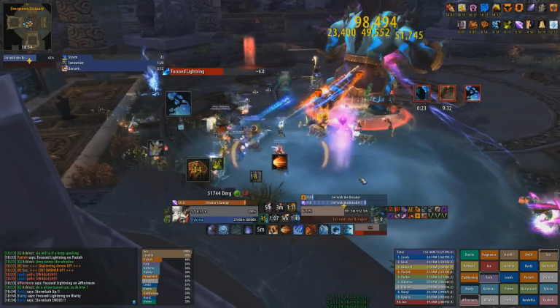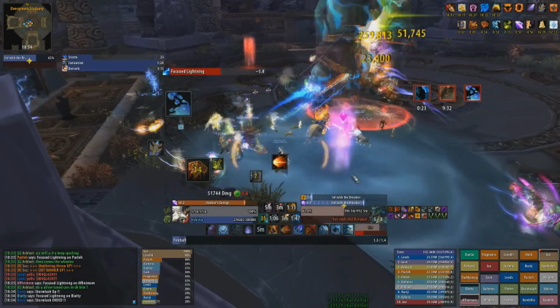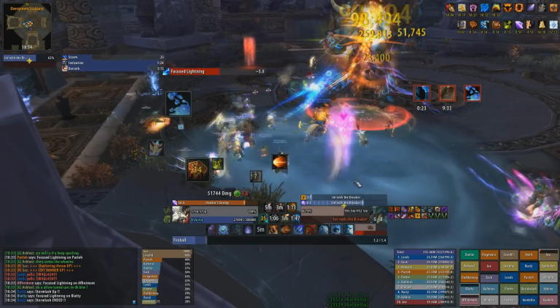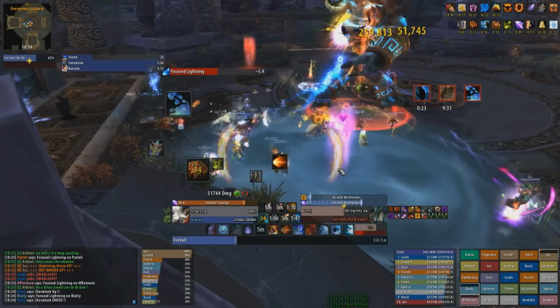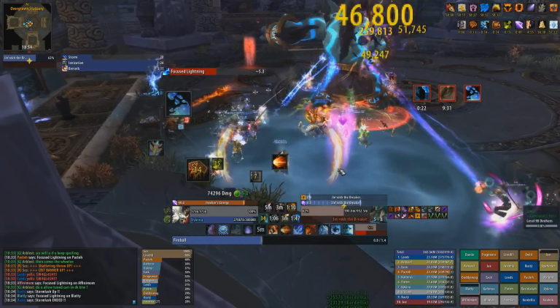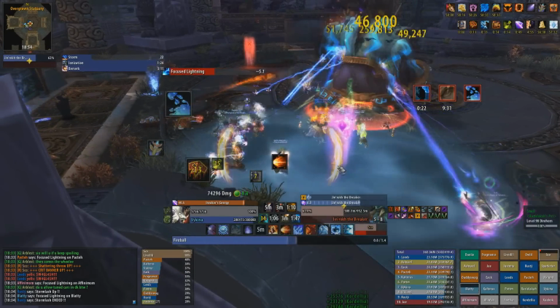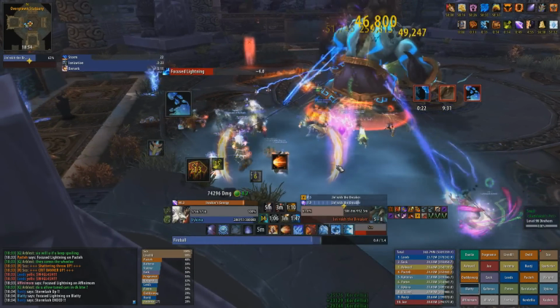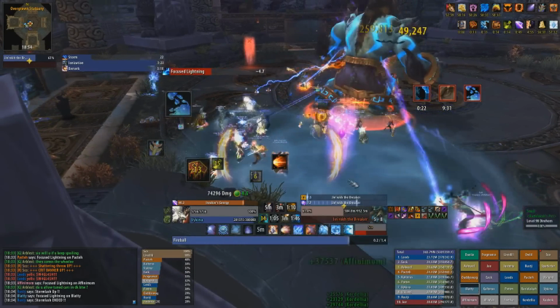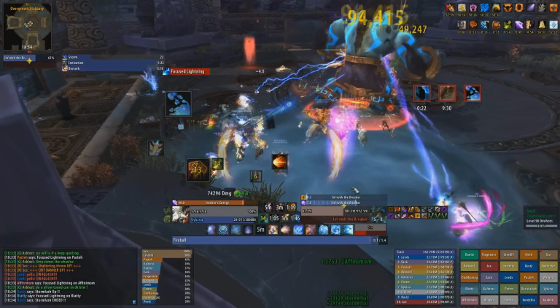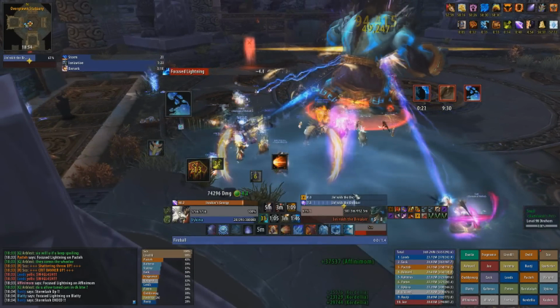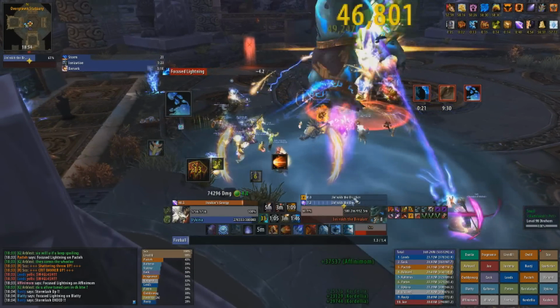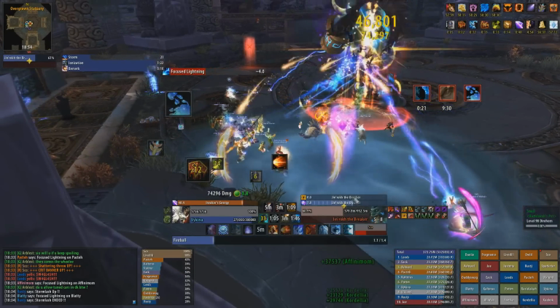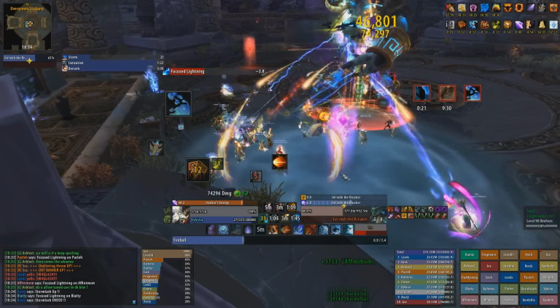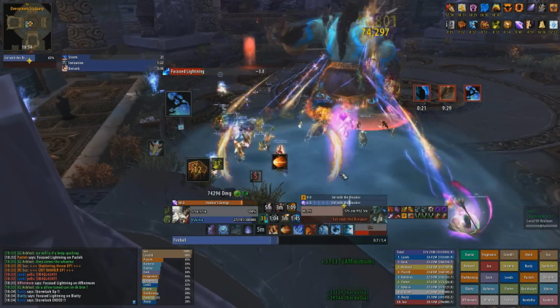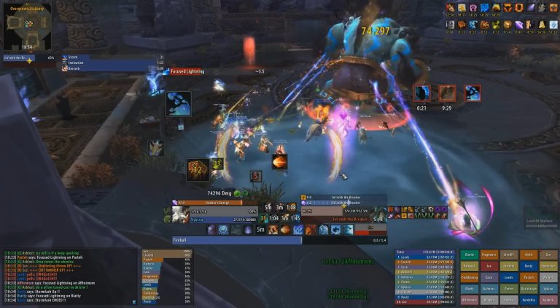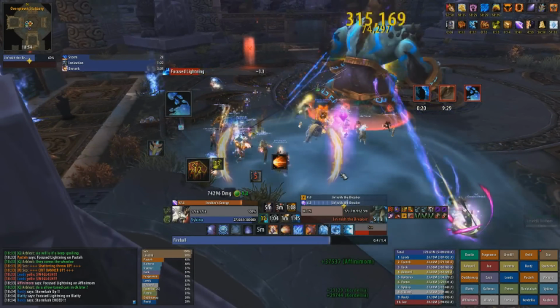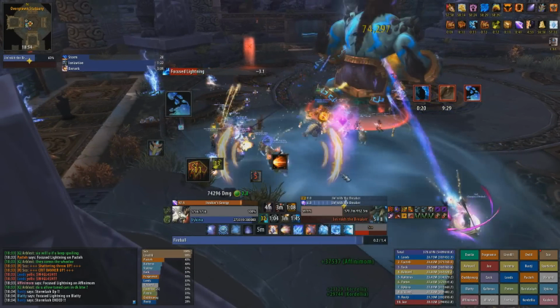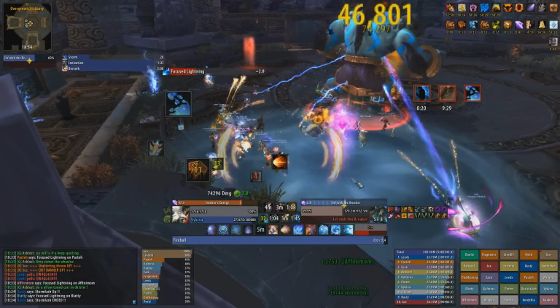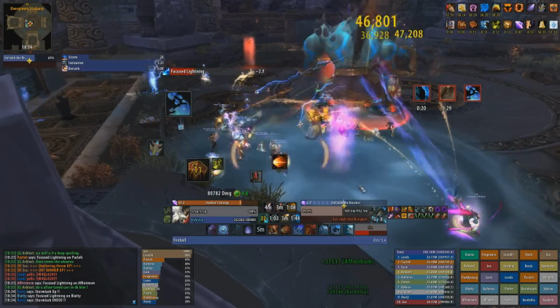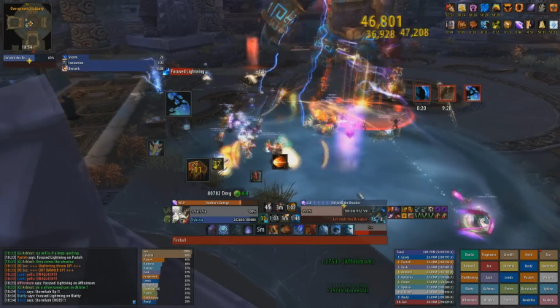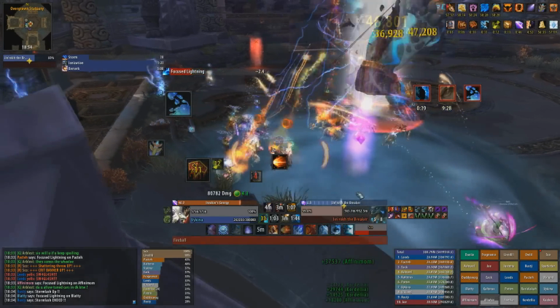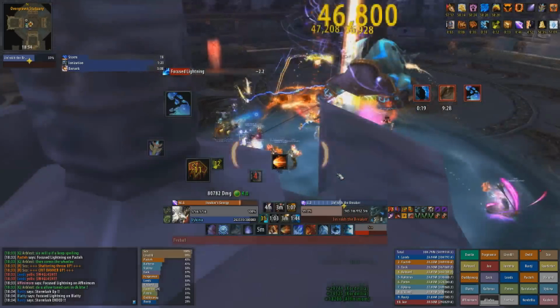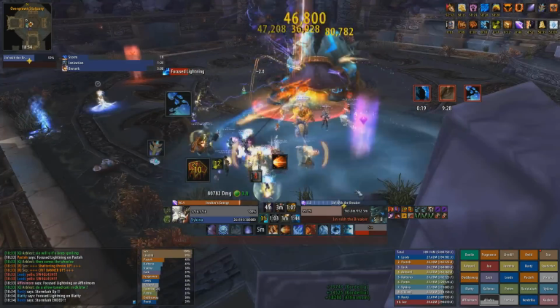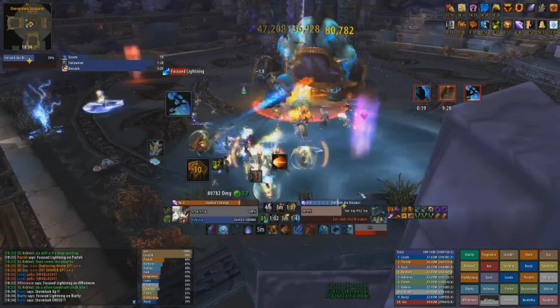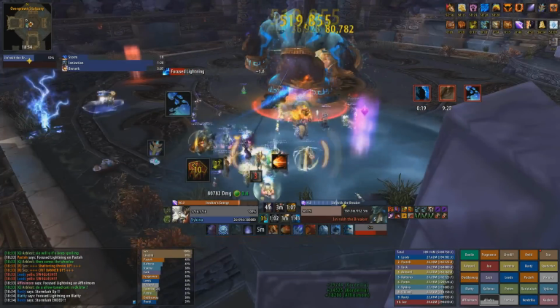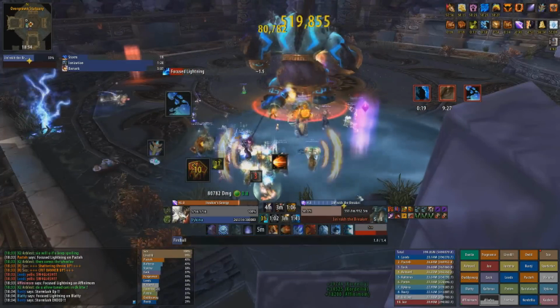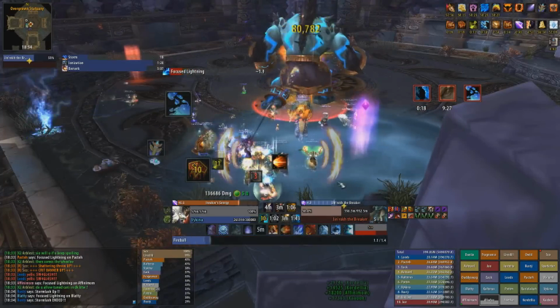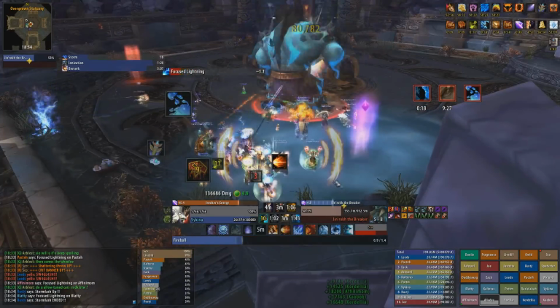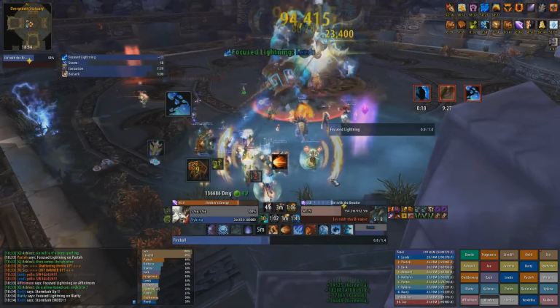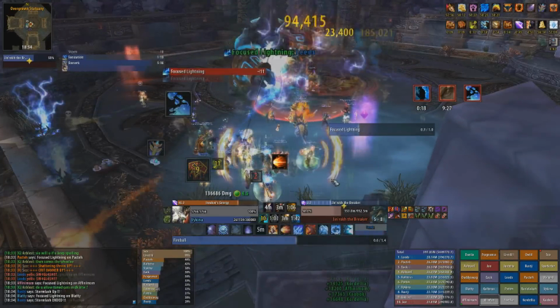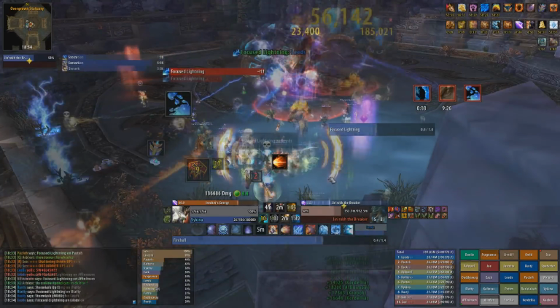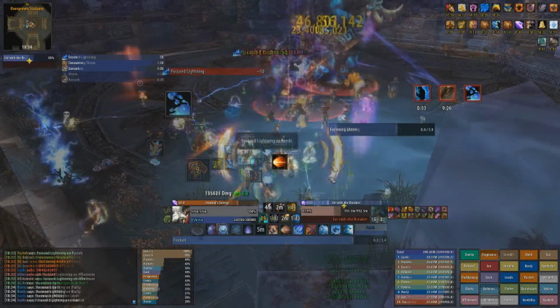In between GCDs you should shuffle yourself to the edge of the pool in case you get fixated so that you can move out quickly.